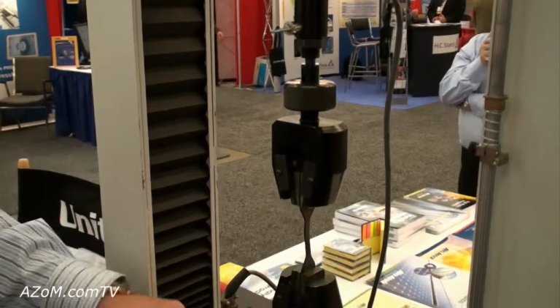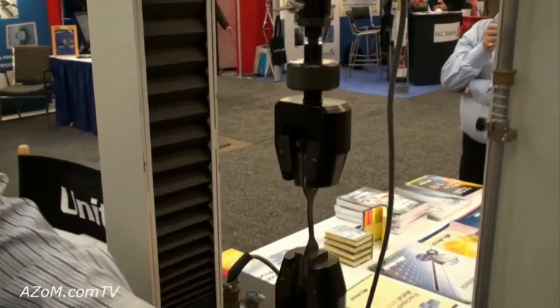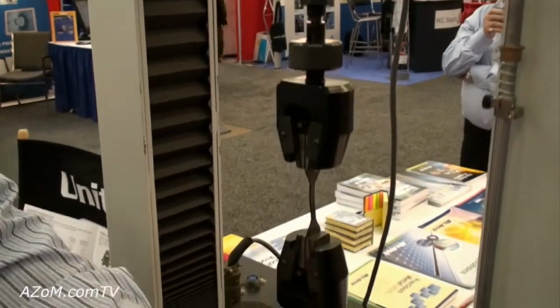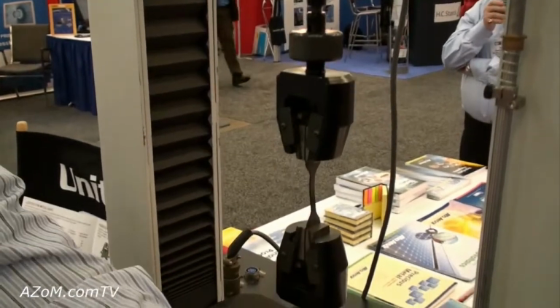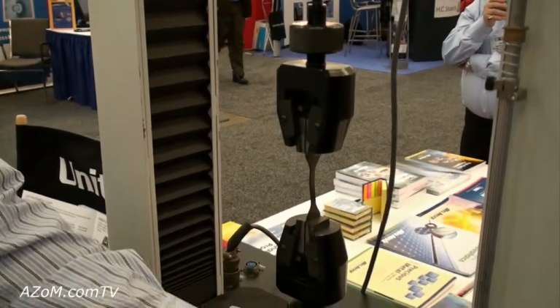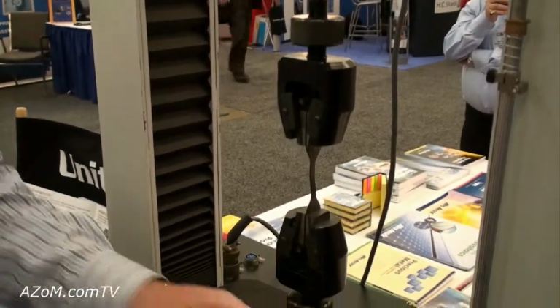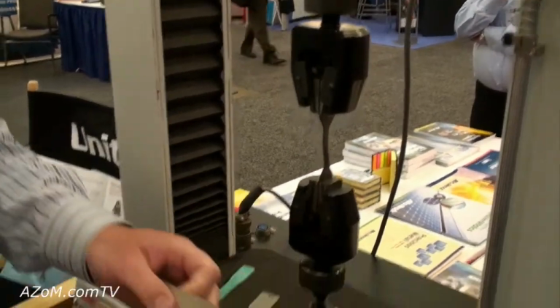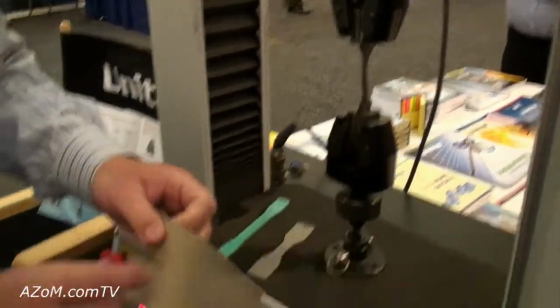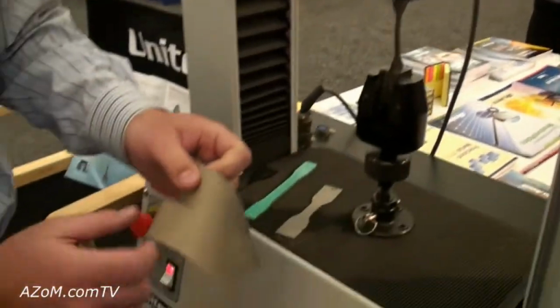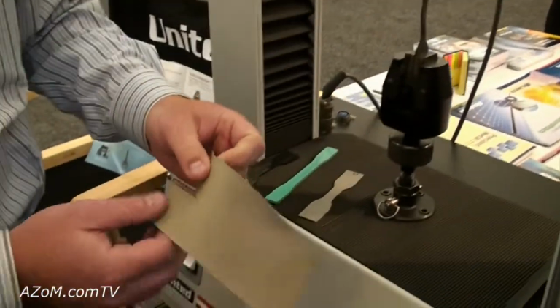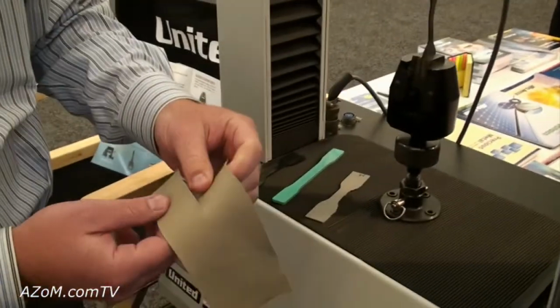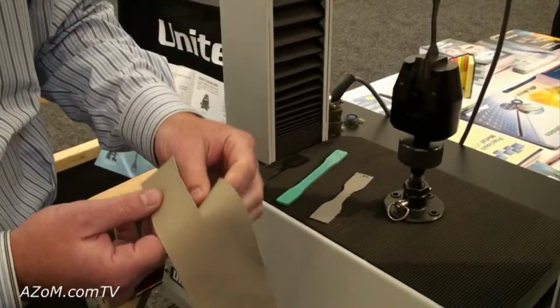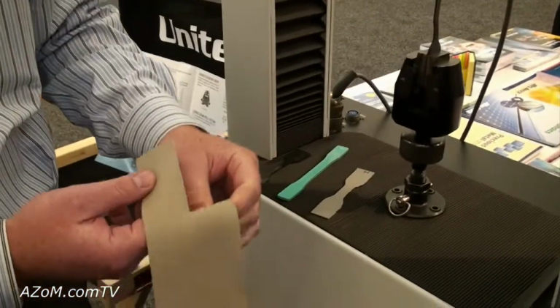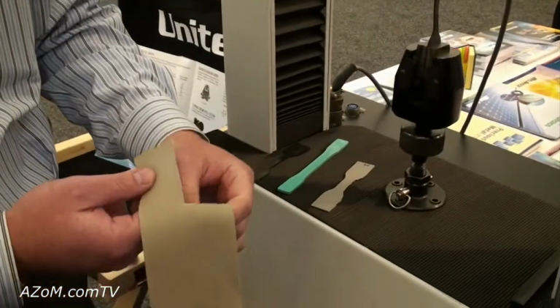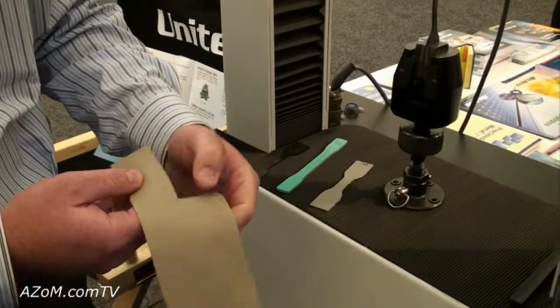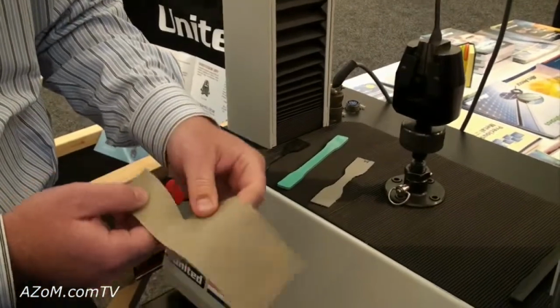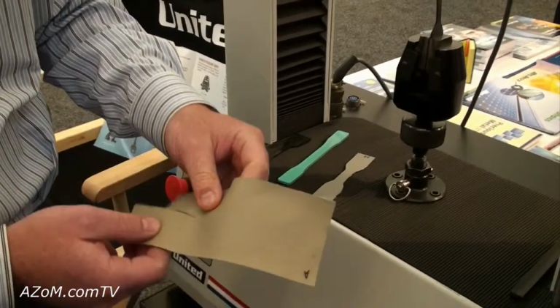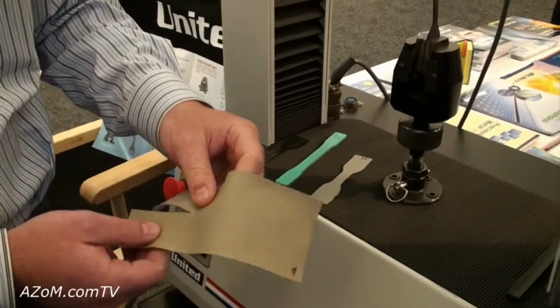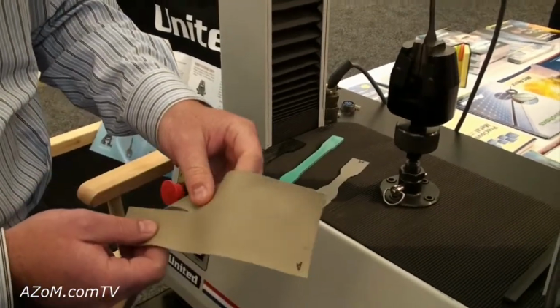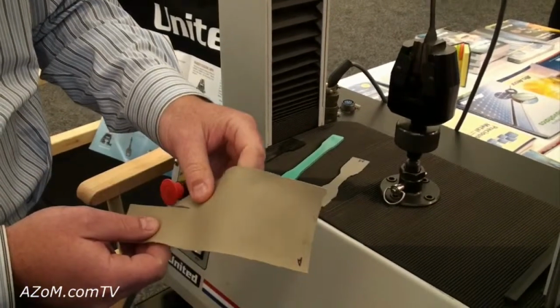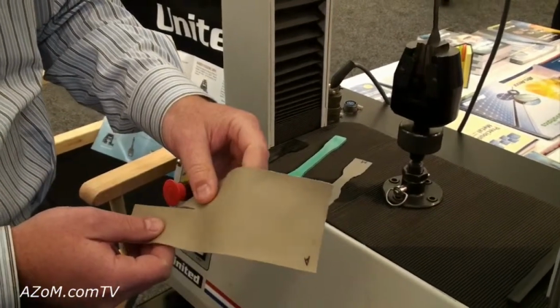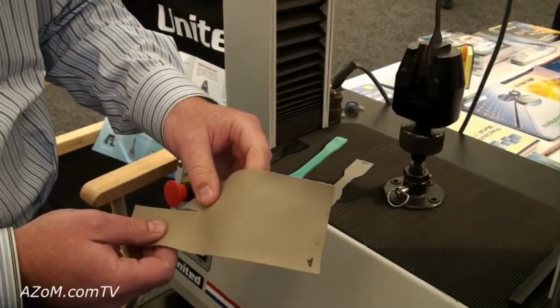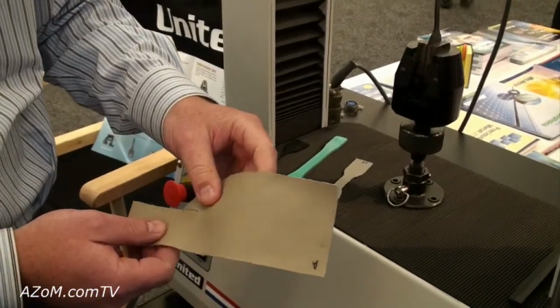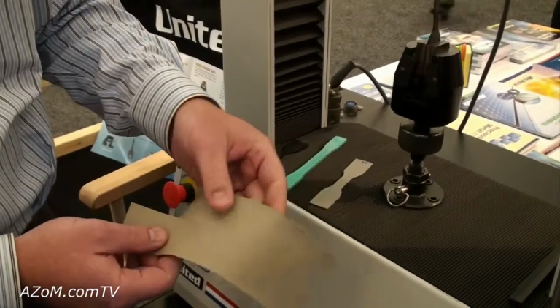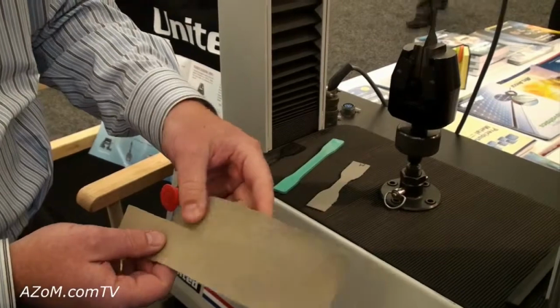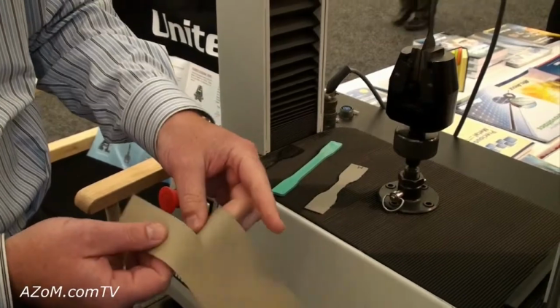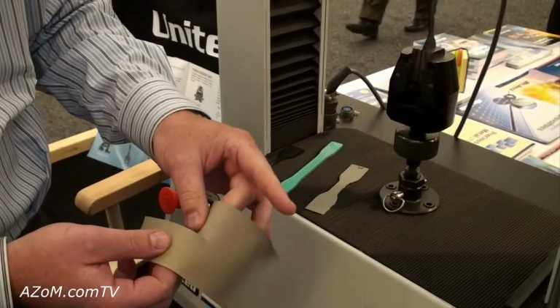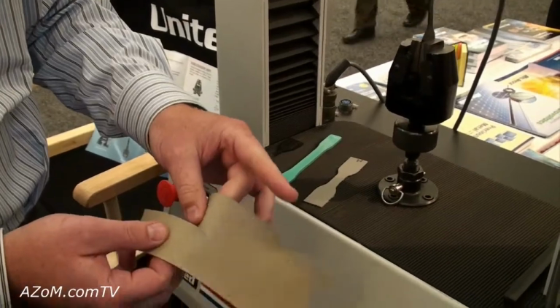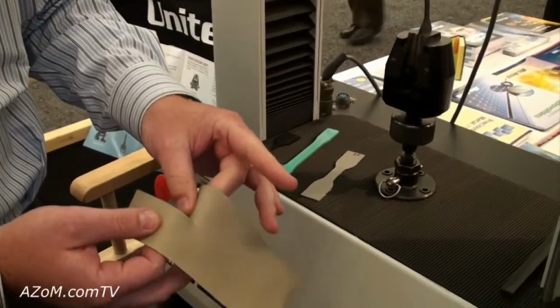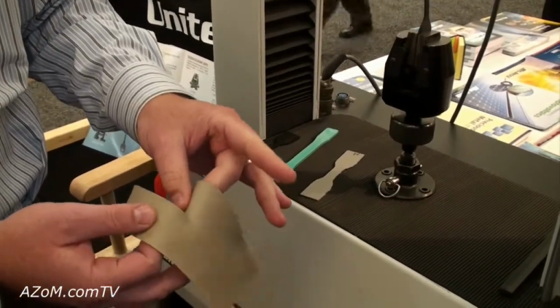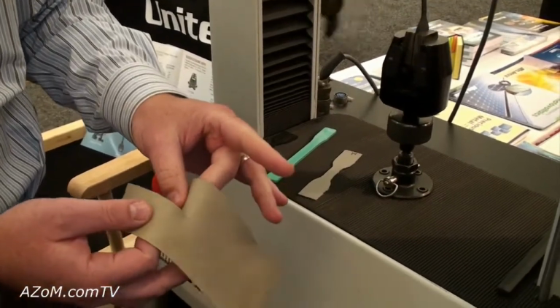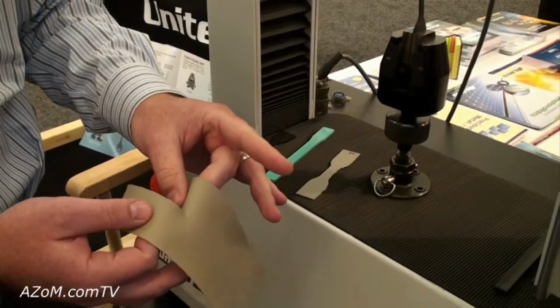Right here would be like a tensile tear test on an automotive material like a leather seat.